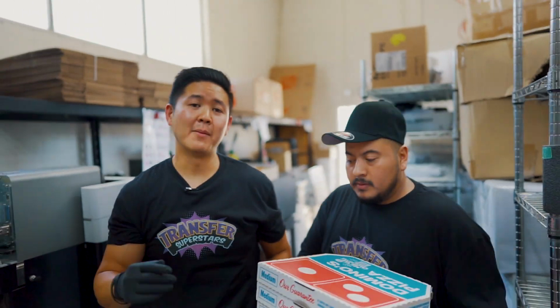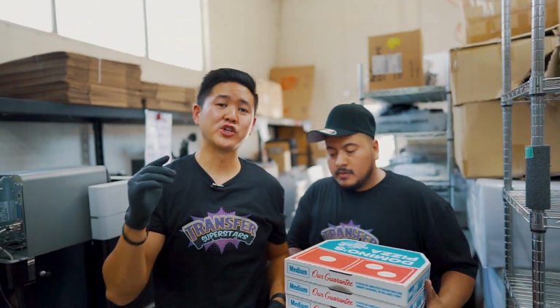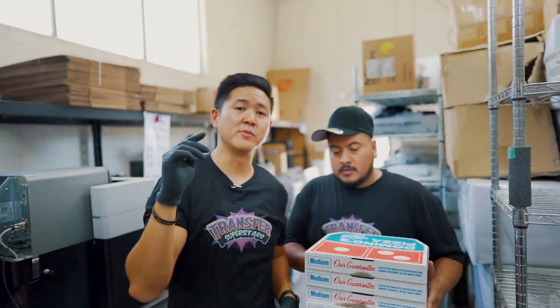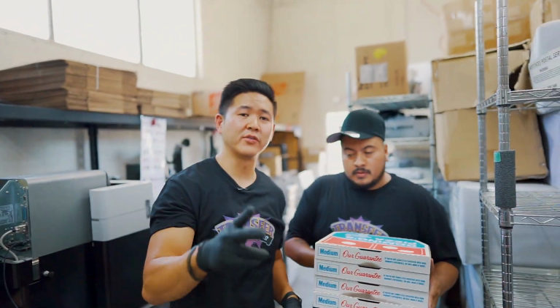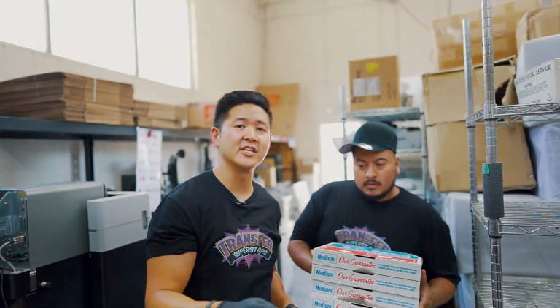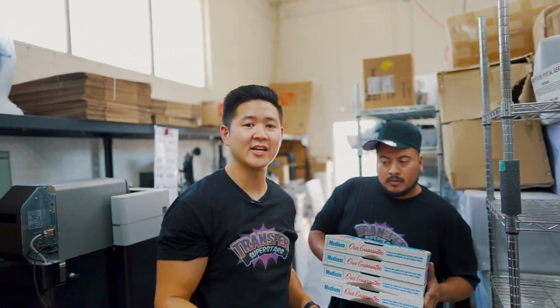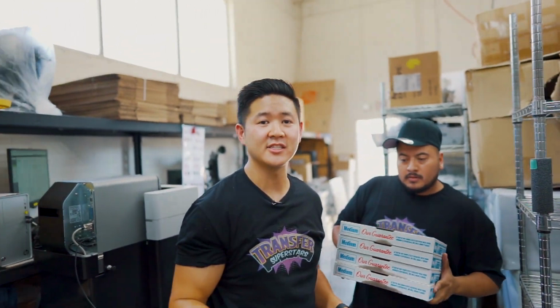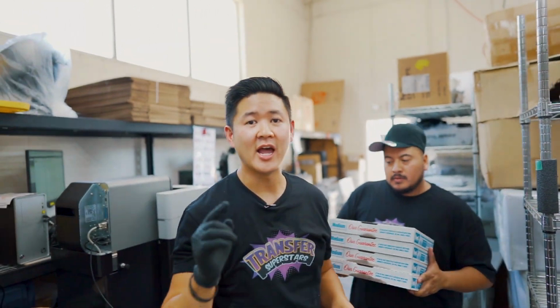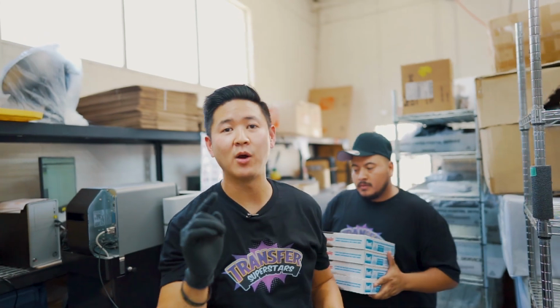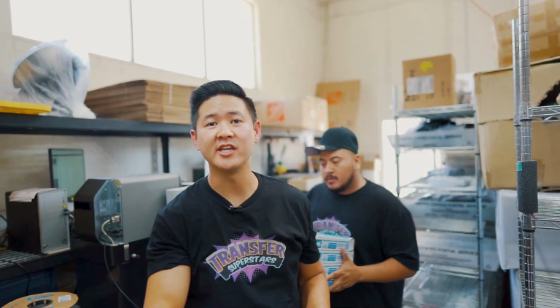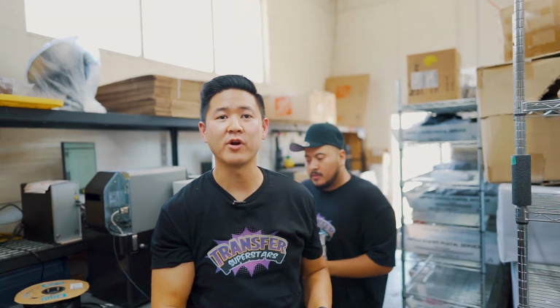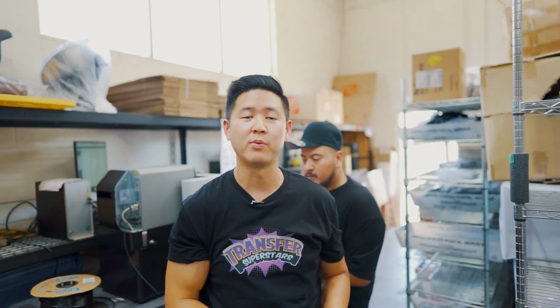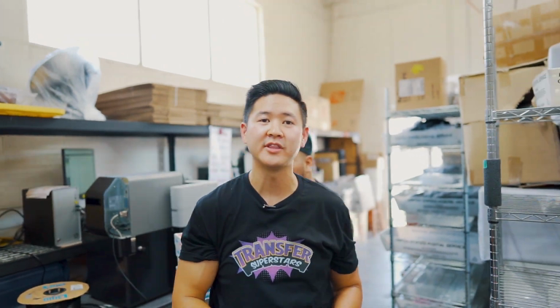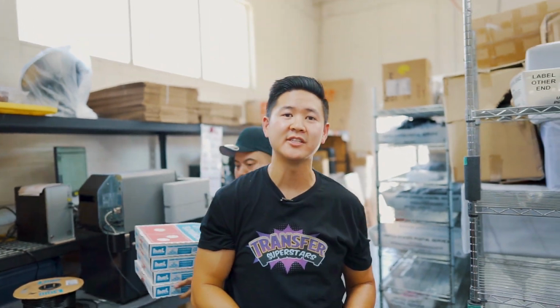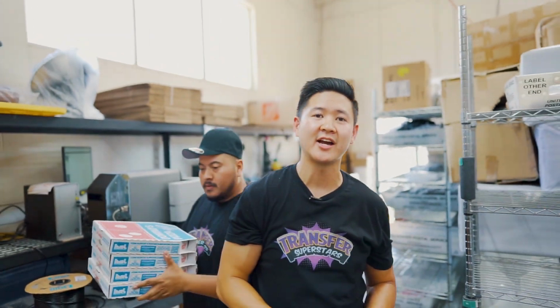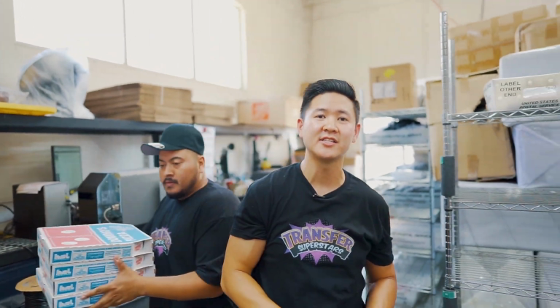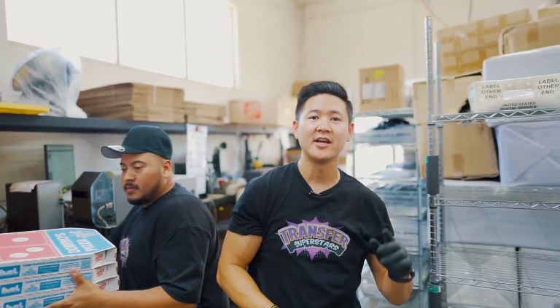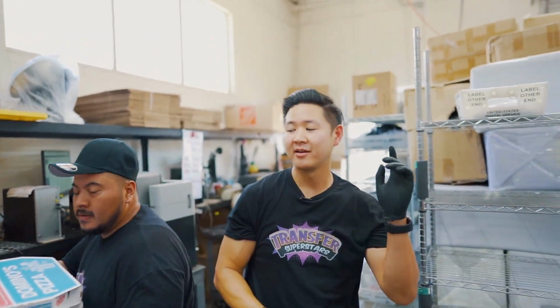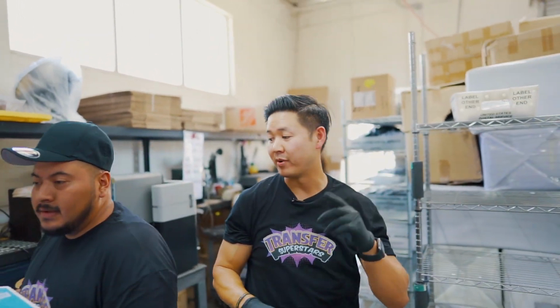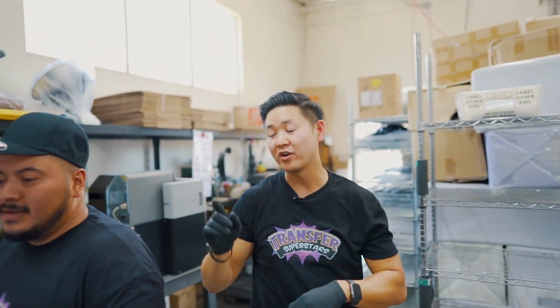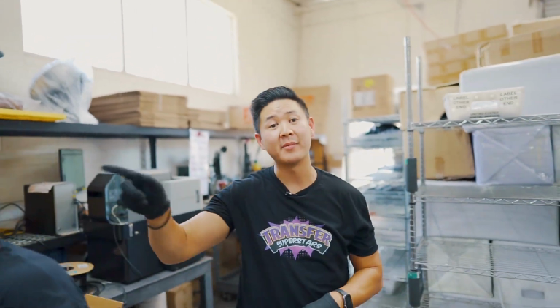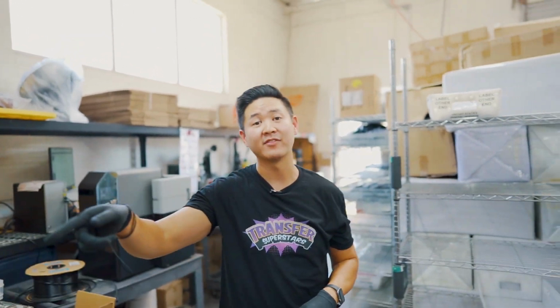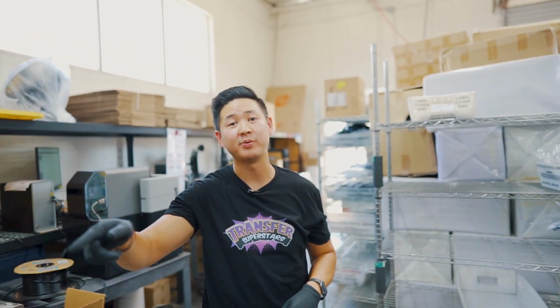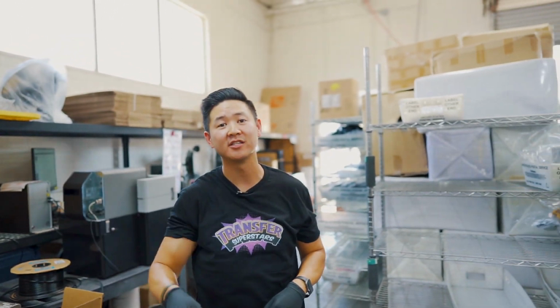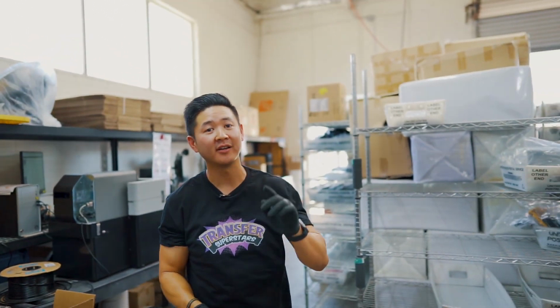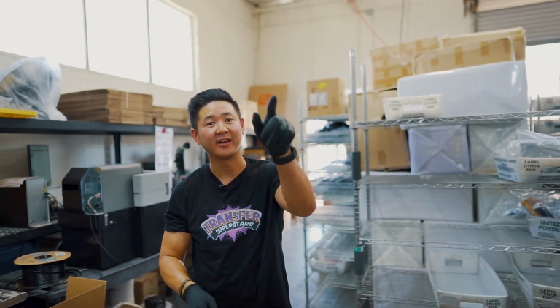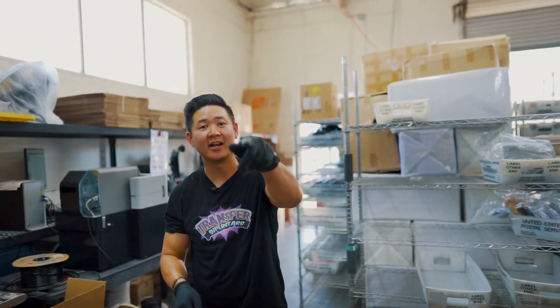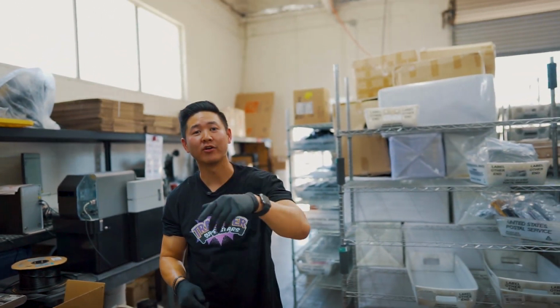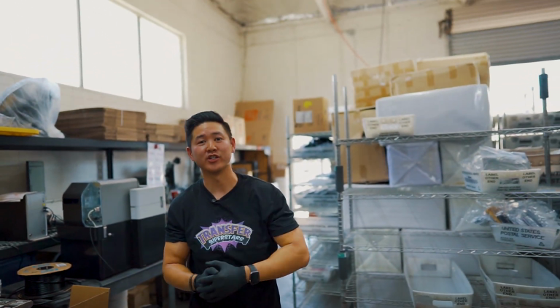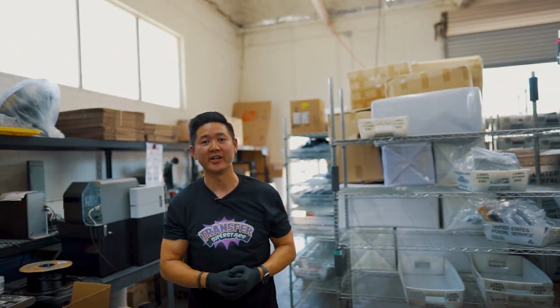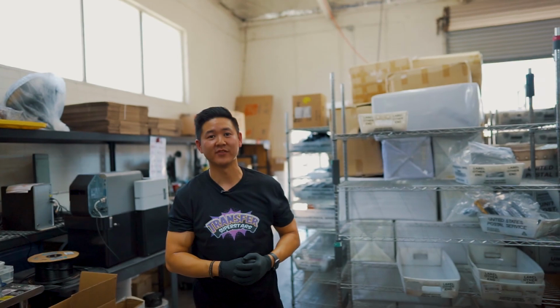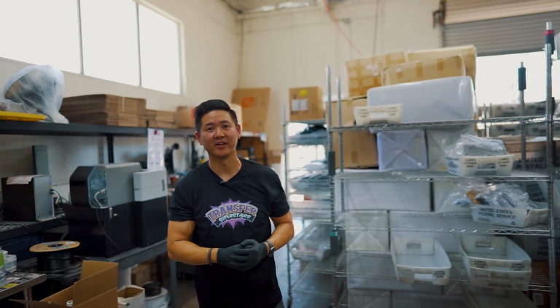I'm going to show you both of these sizes and how we heat press both of these guys. But first I'll go ahead and show you guys the video.